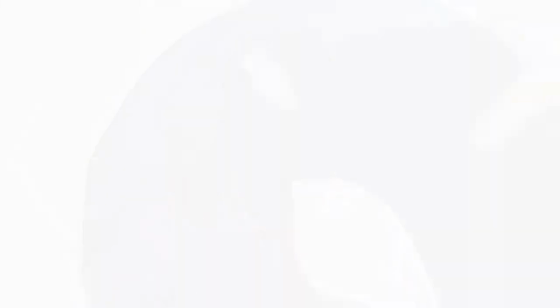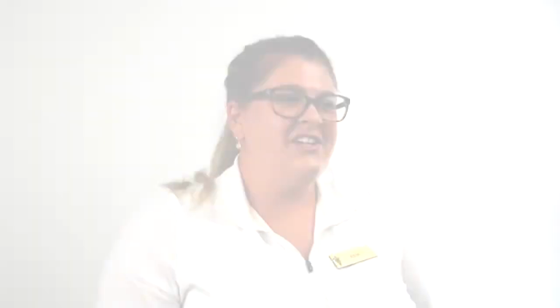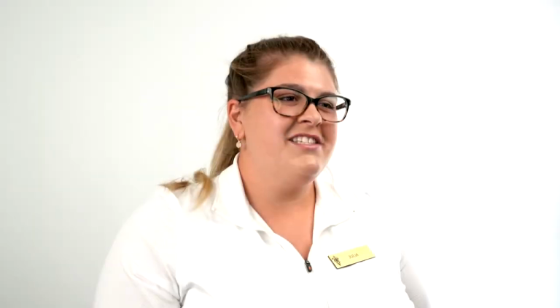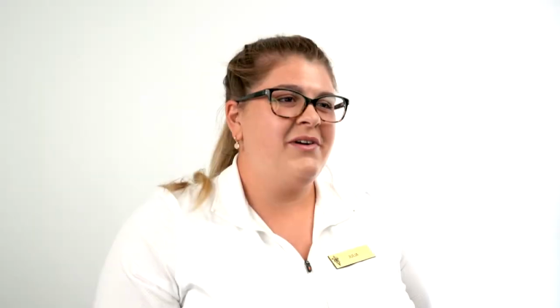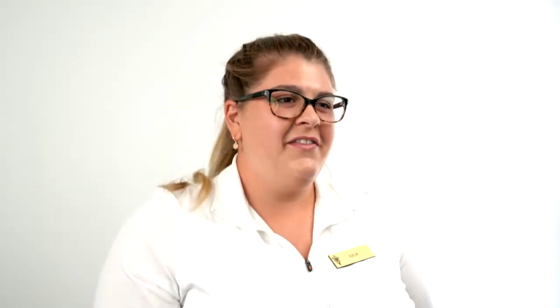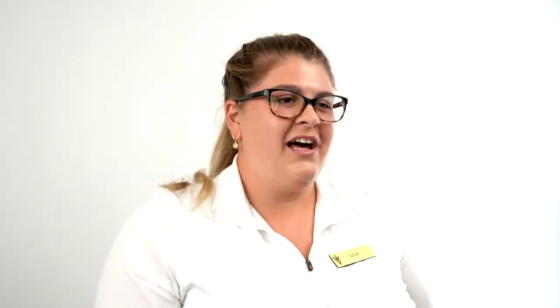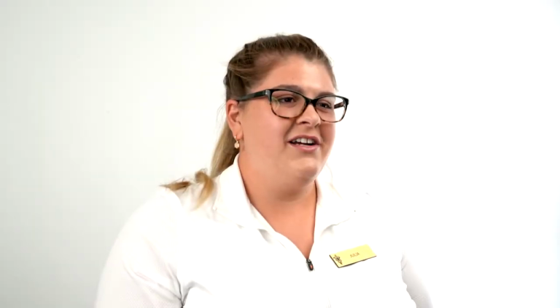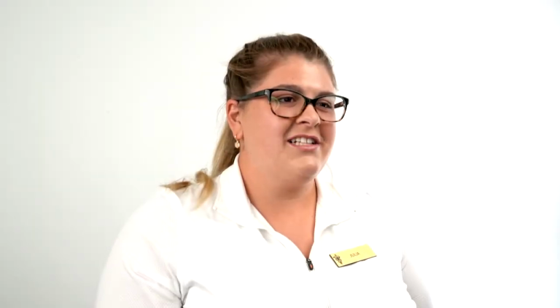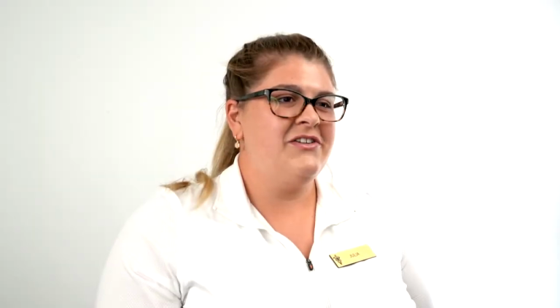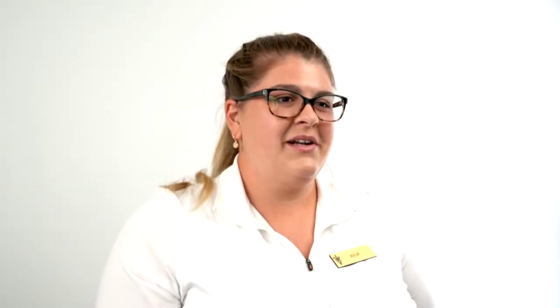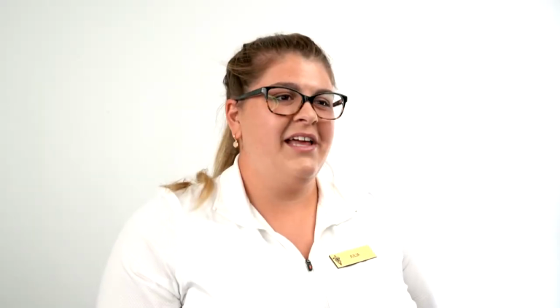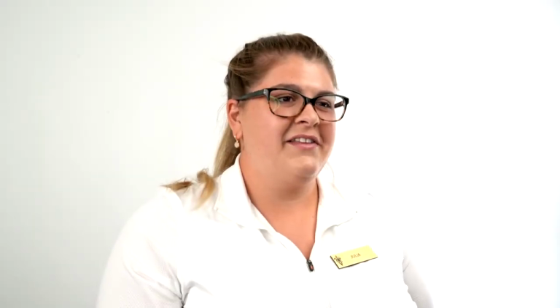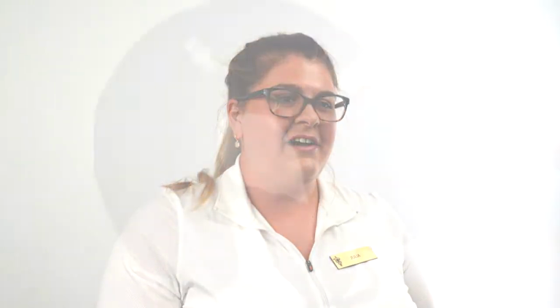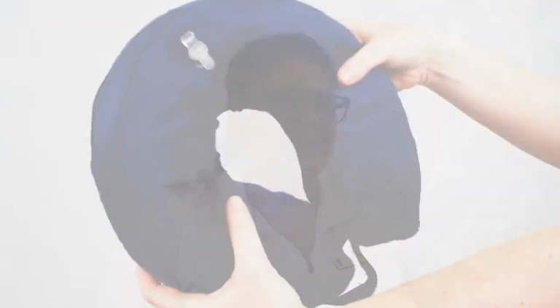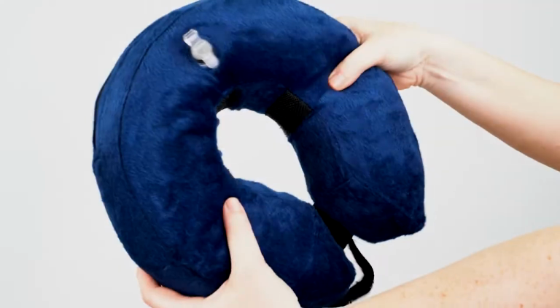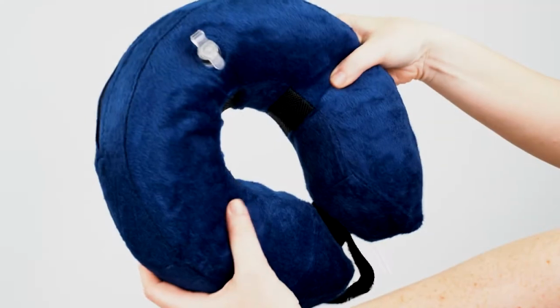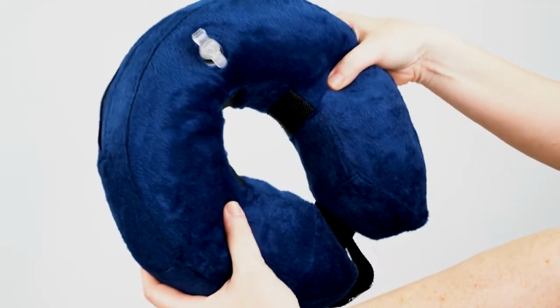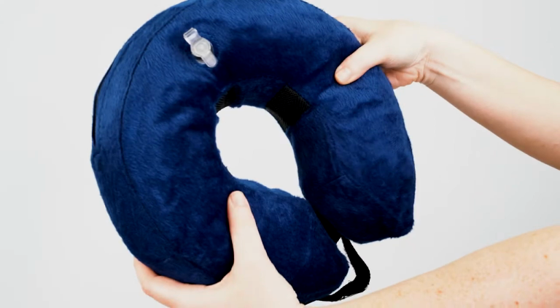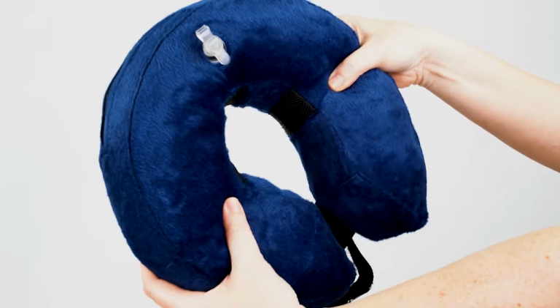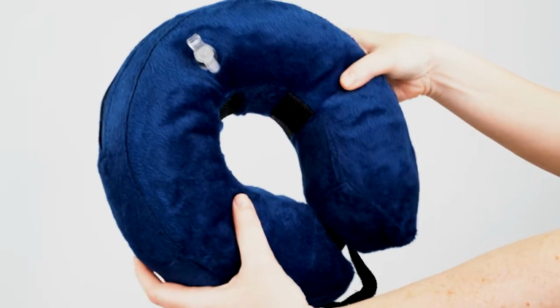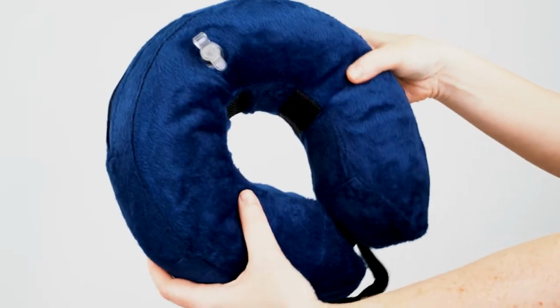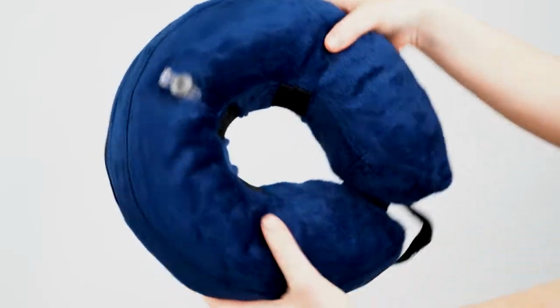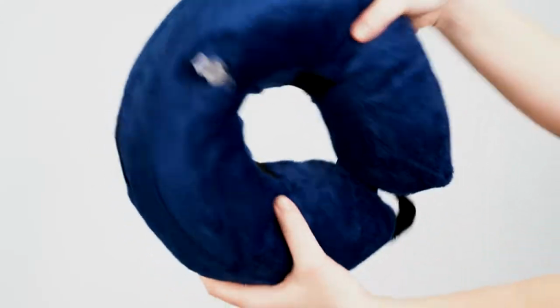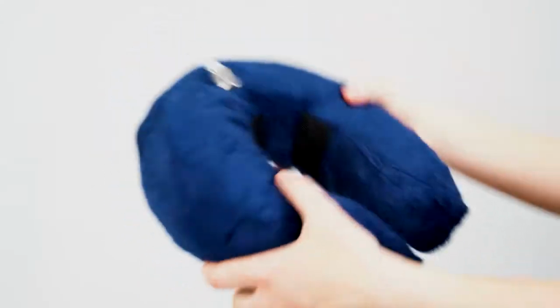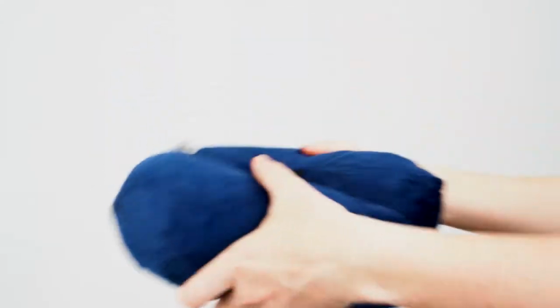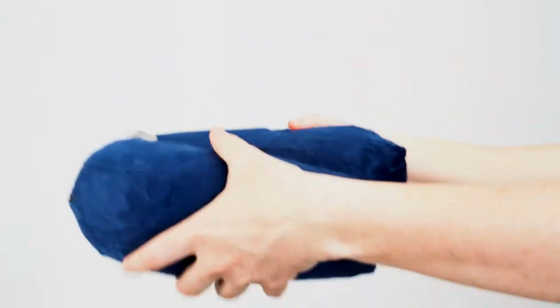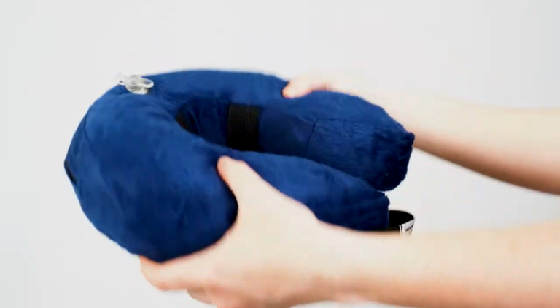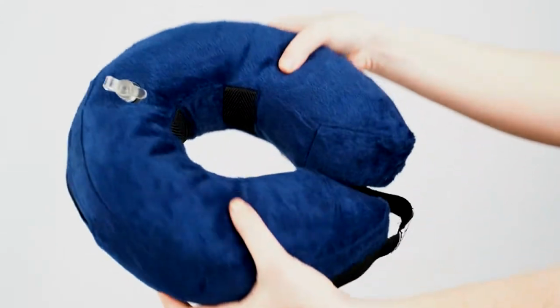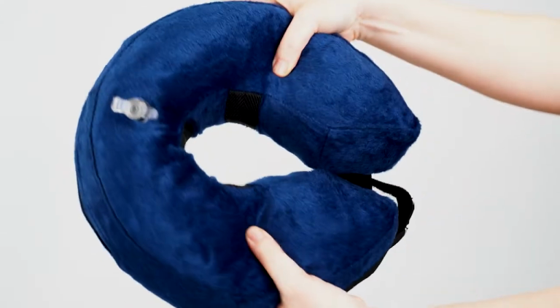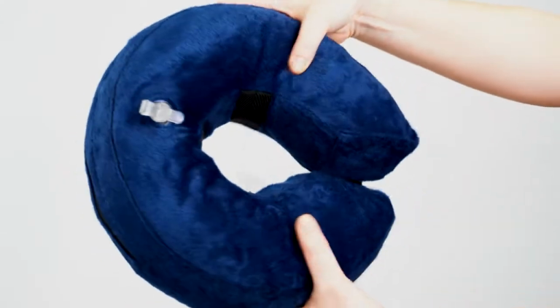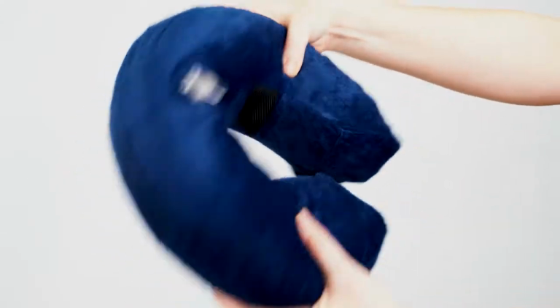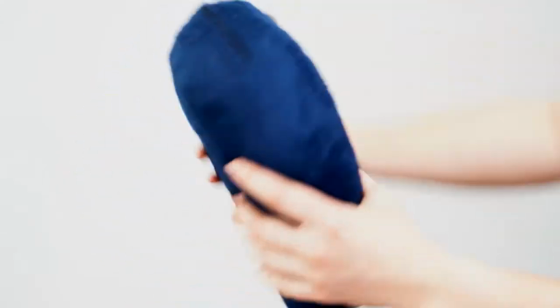Ensure the zipper on the cover is closed when inflating the collar. Inflate the collar until it feels firm but not hard. Do not over-inflate.